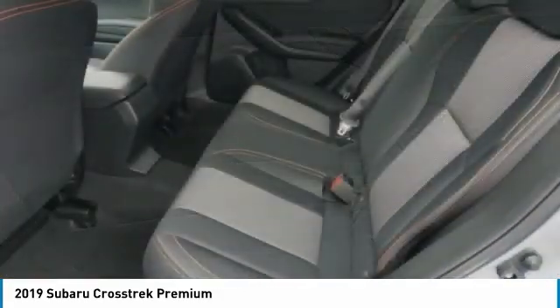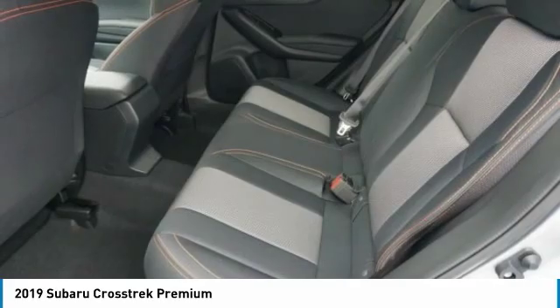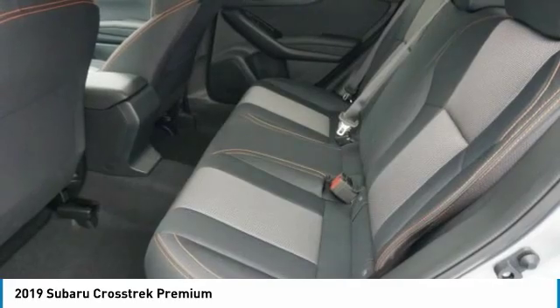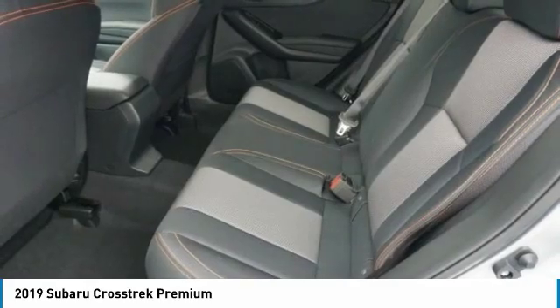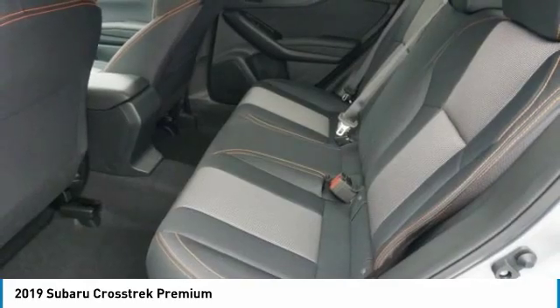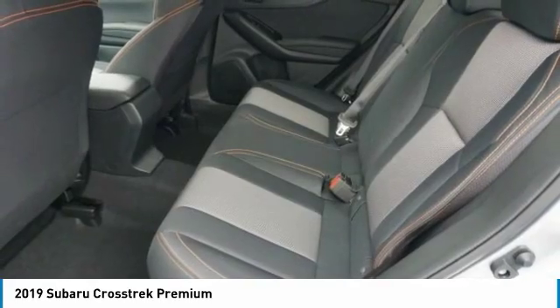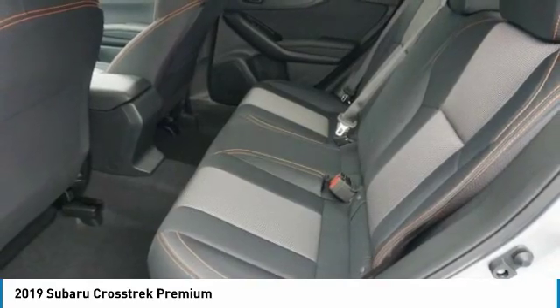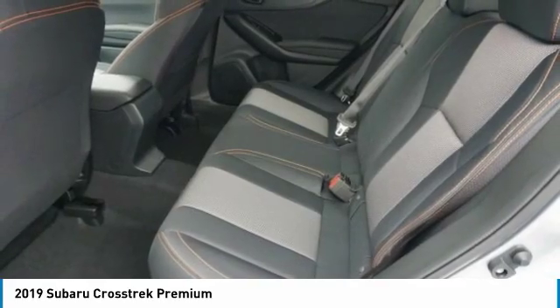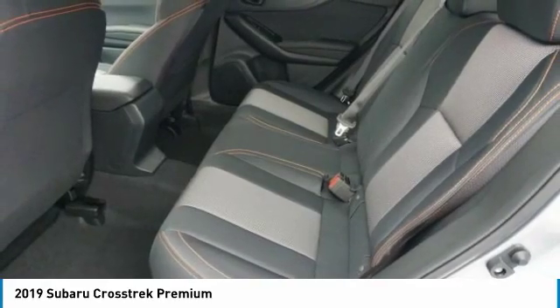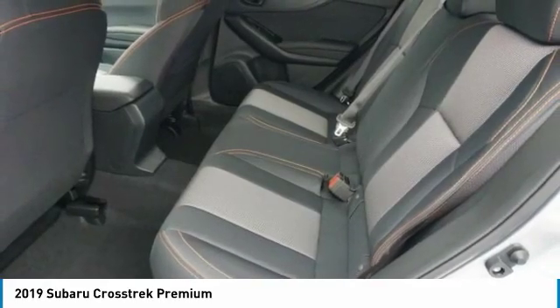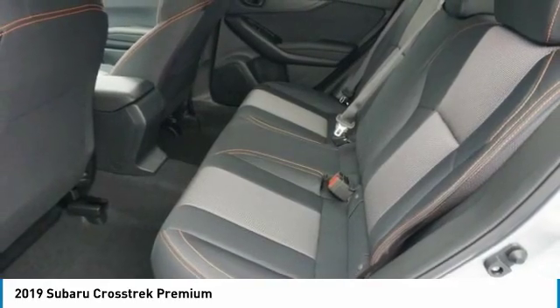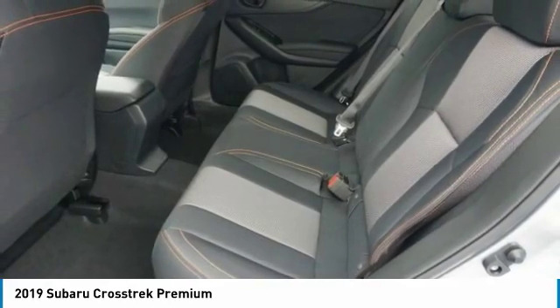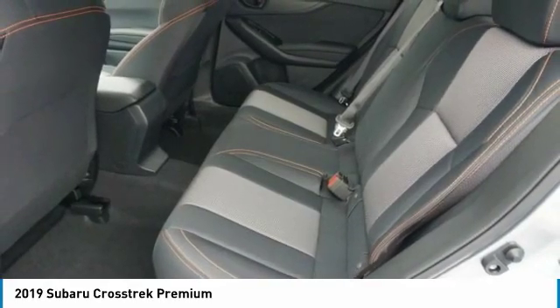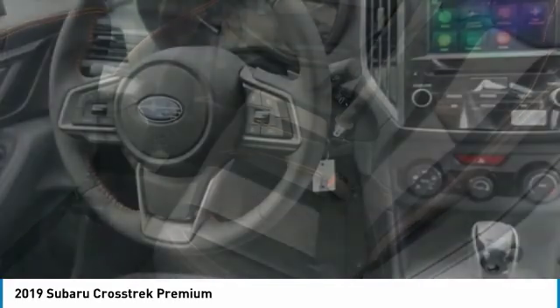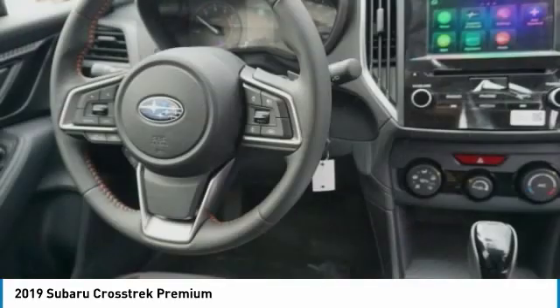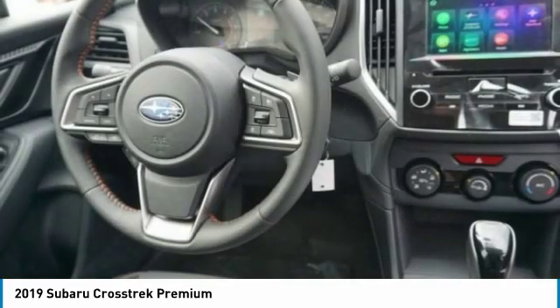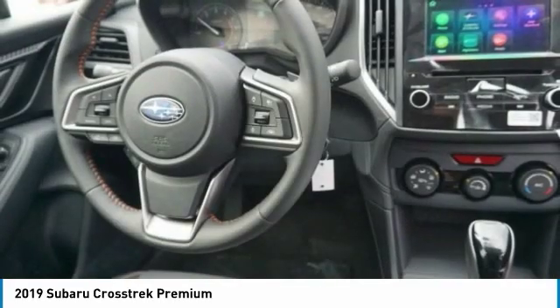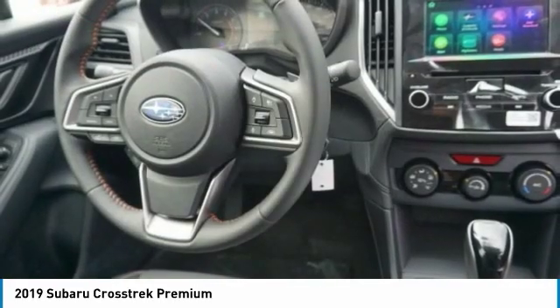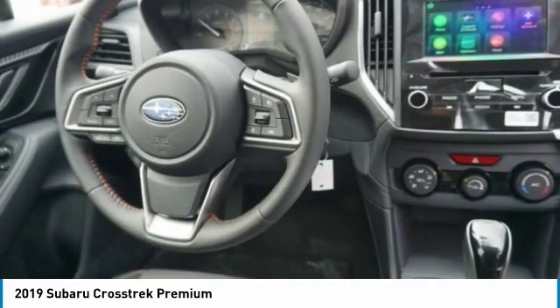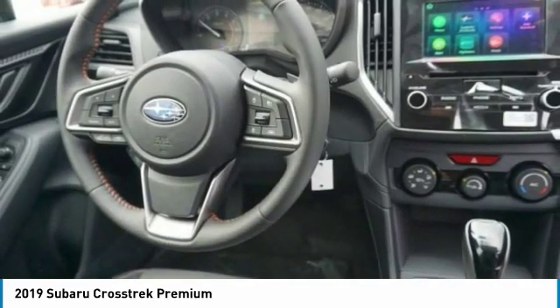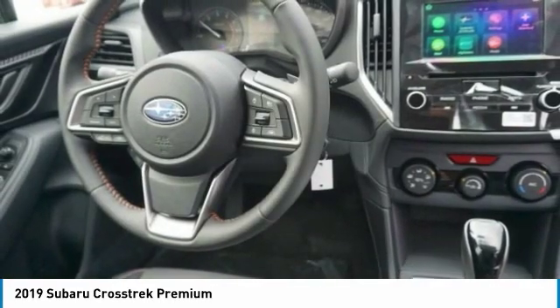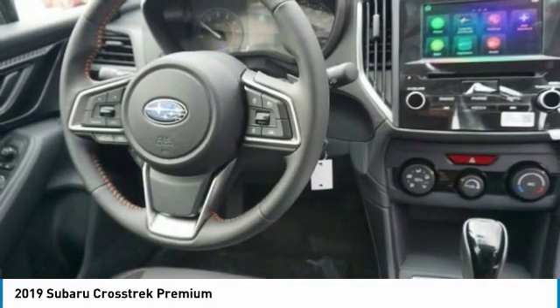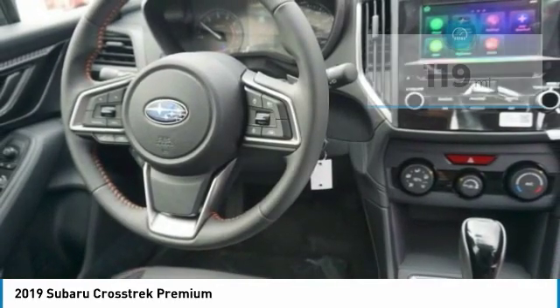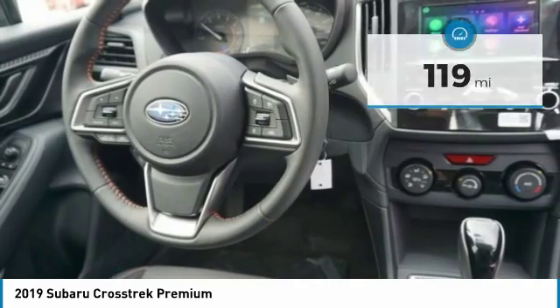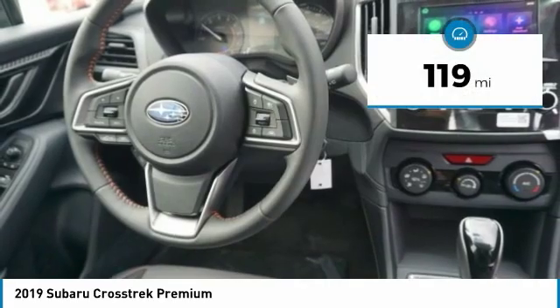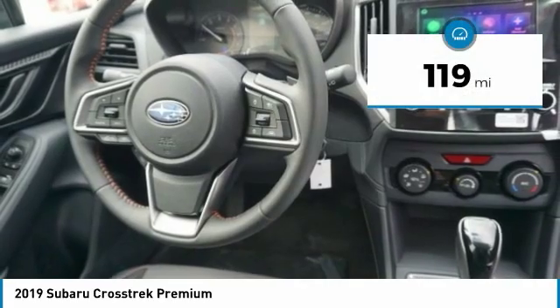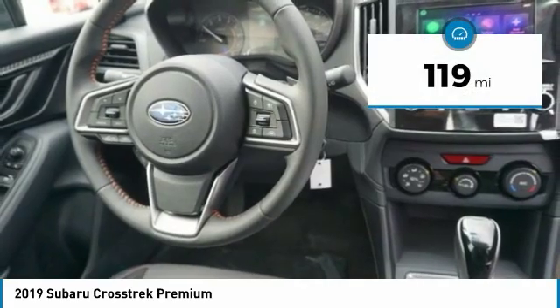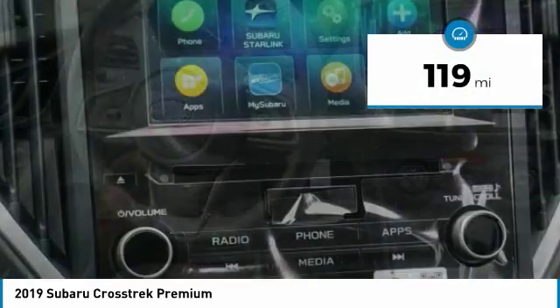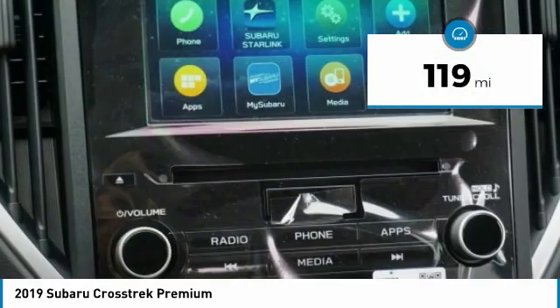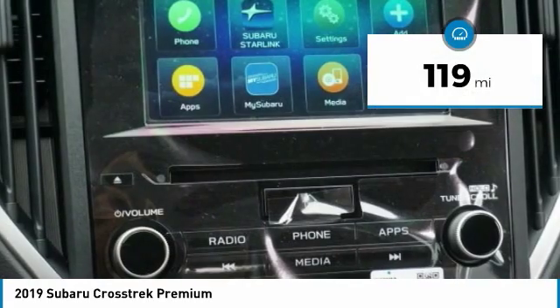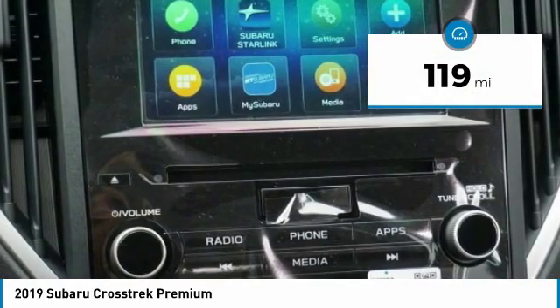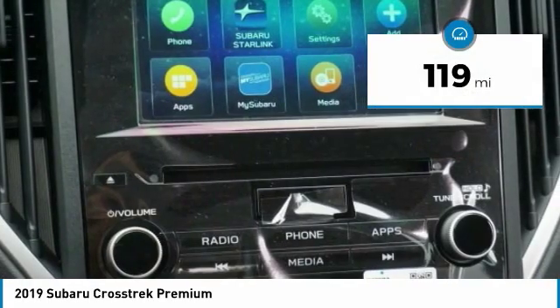And since it's a Subaru, you know the Crosstrek is built to last. This vehicle has less than 200 miles.